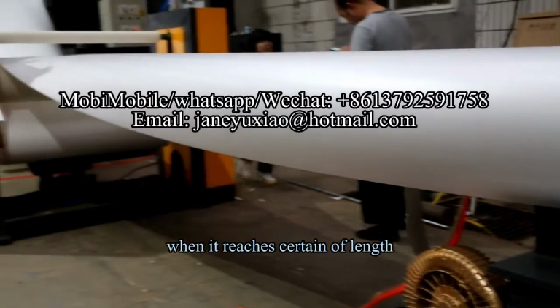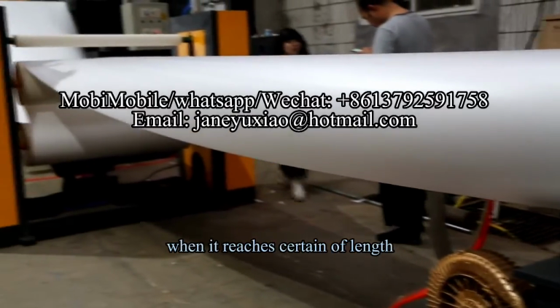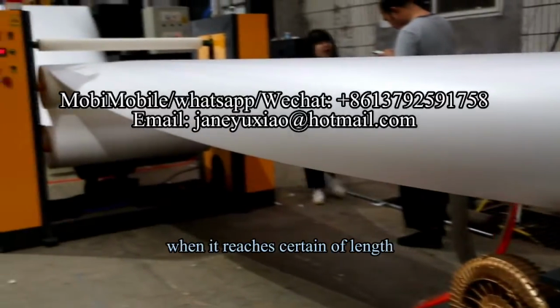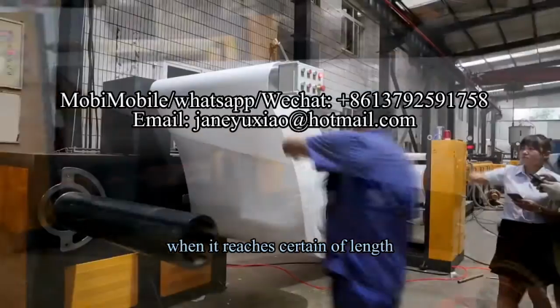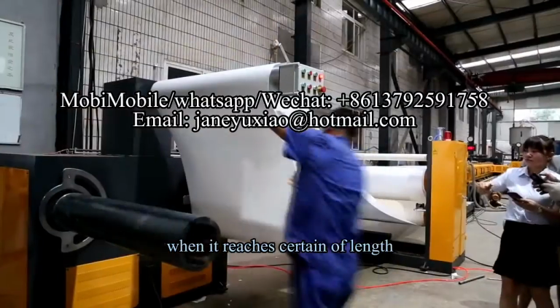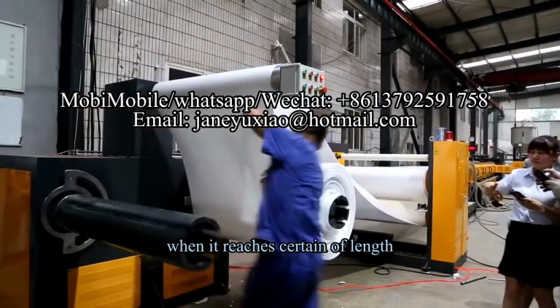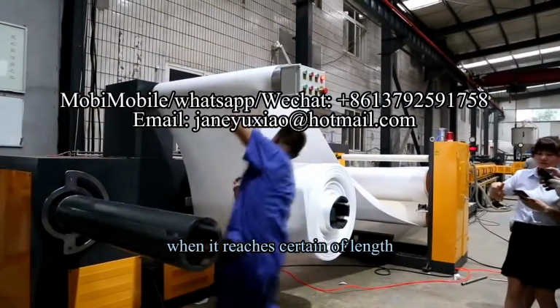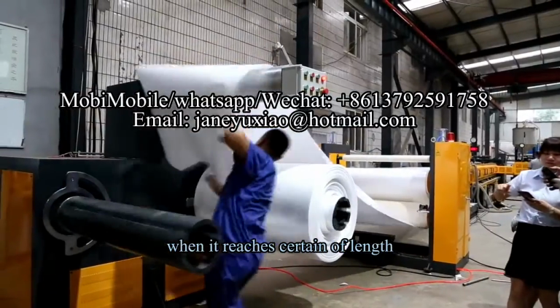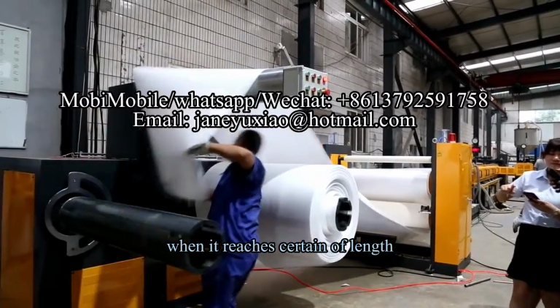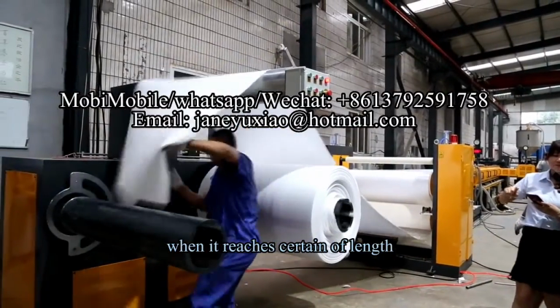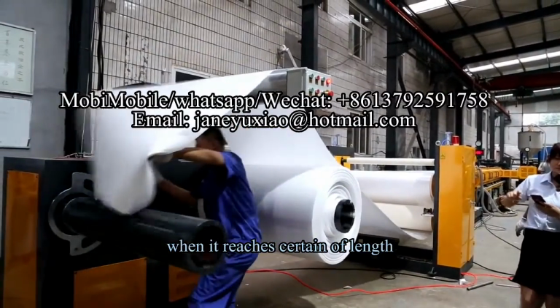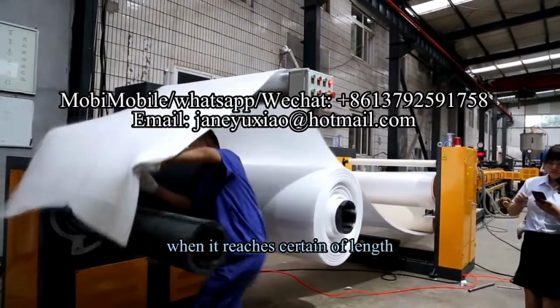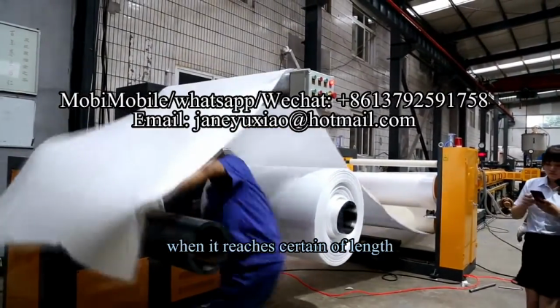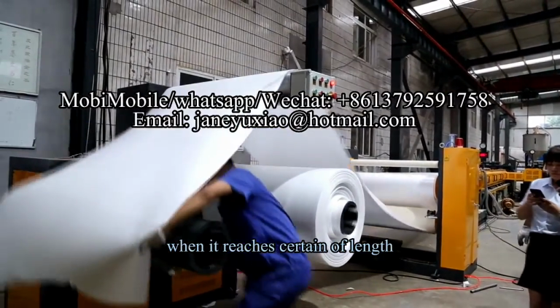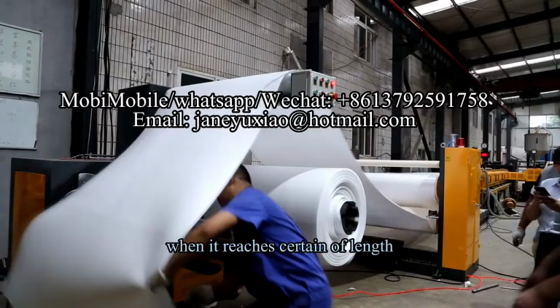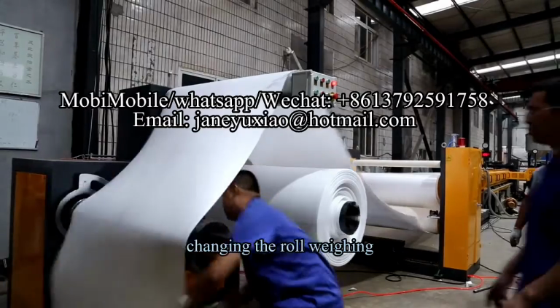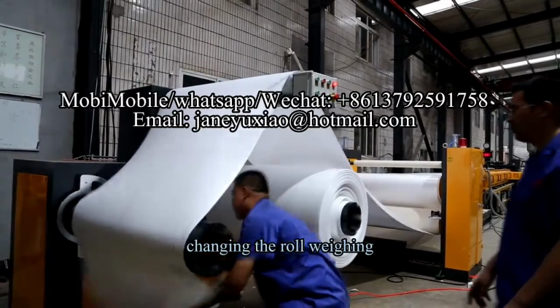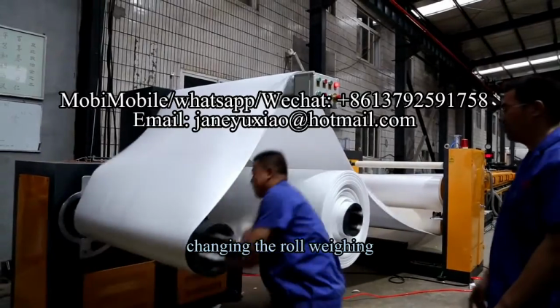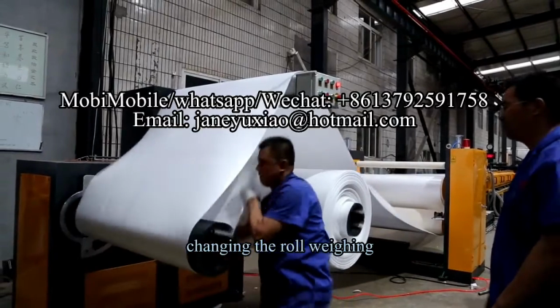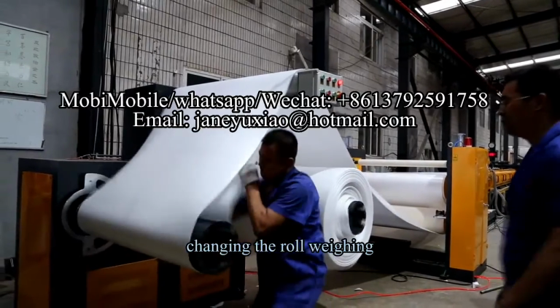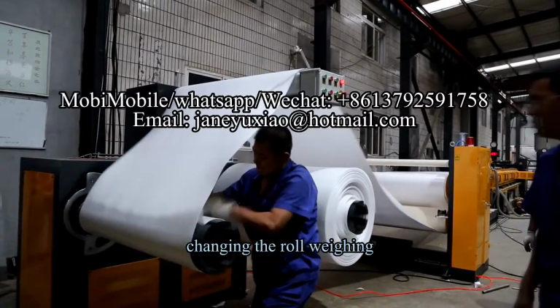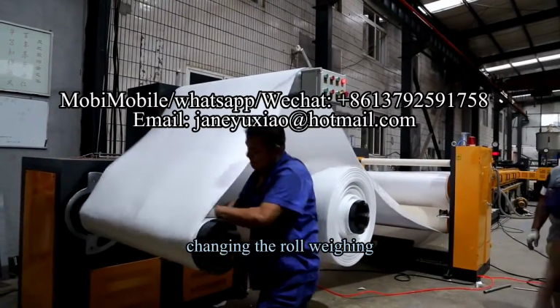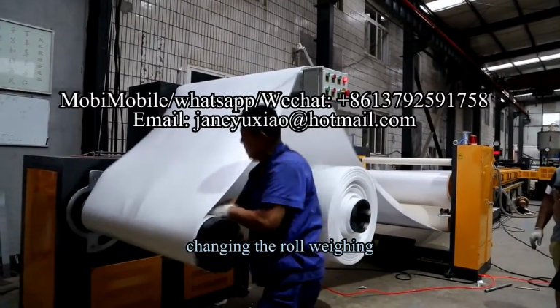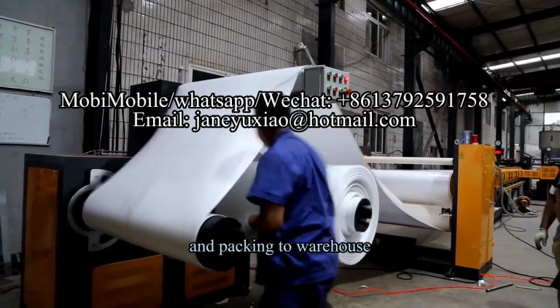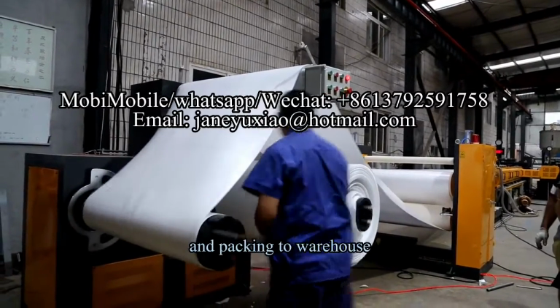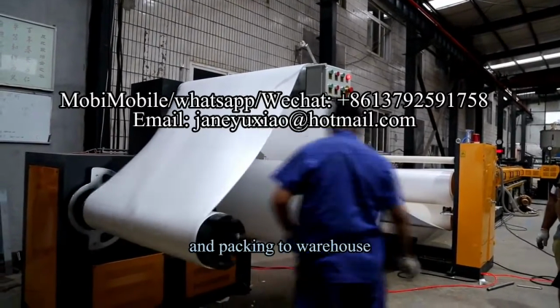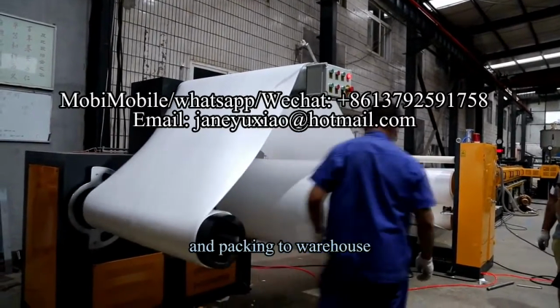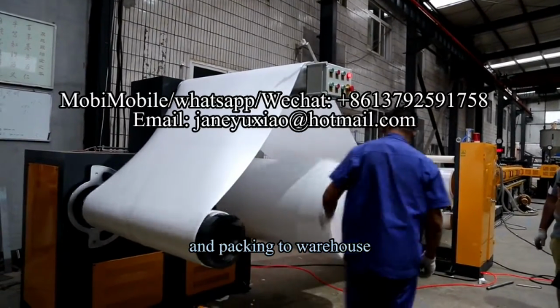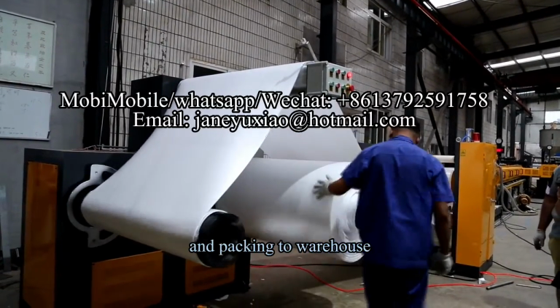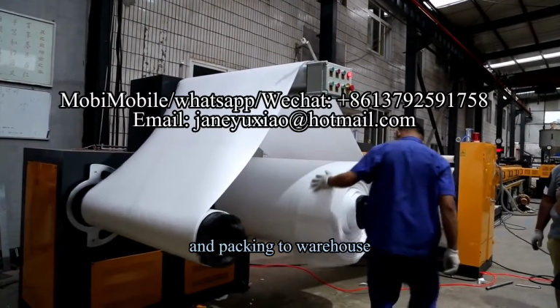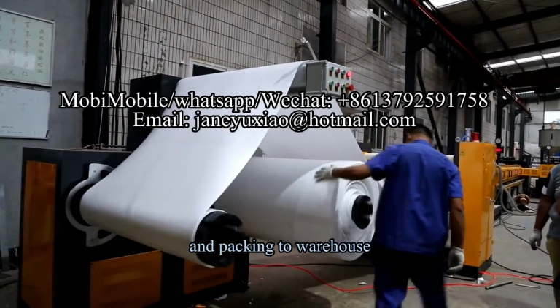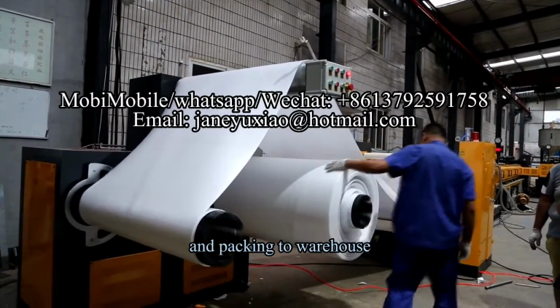When it reaches a certain length, the roll is changed and the finished product is packed and sent to the warehouse.